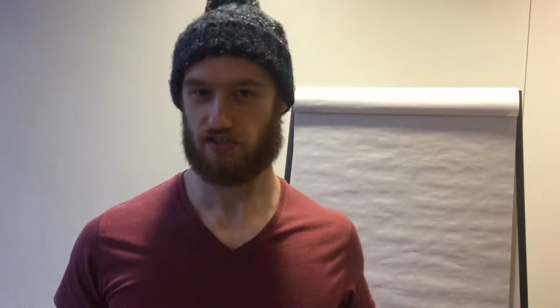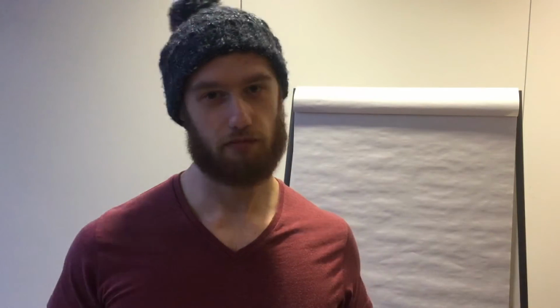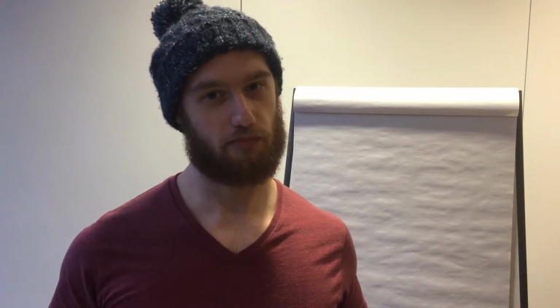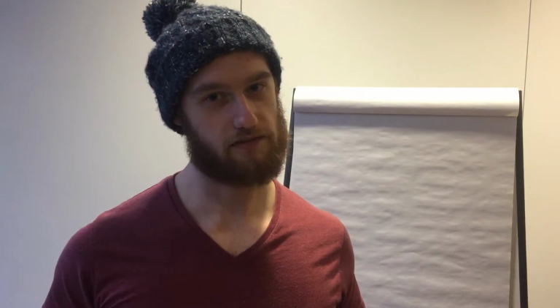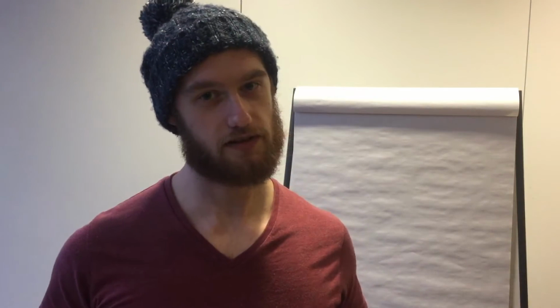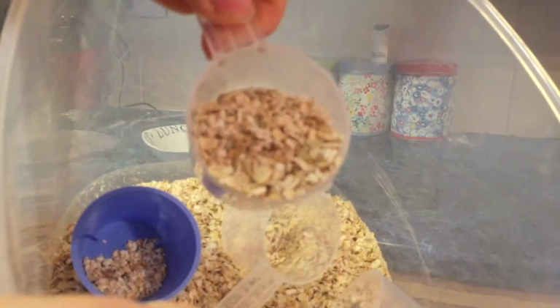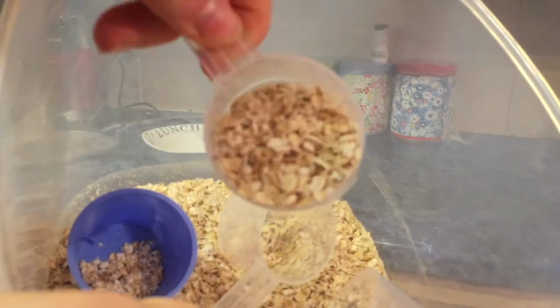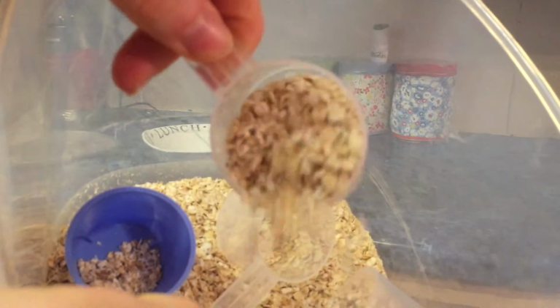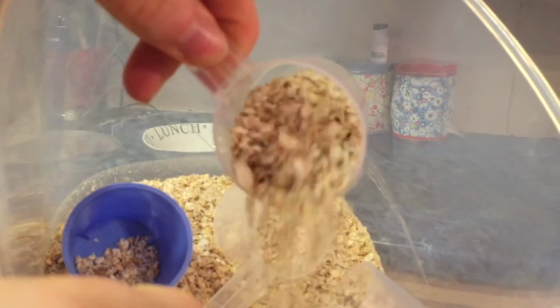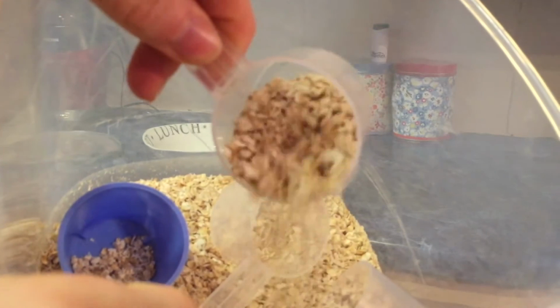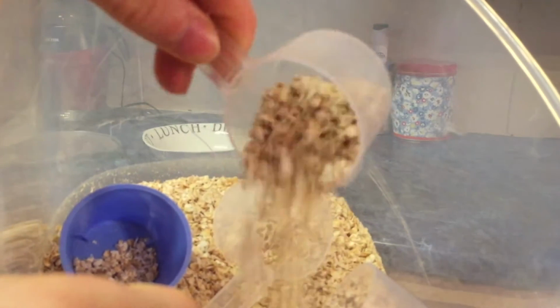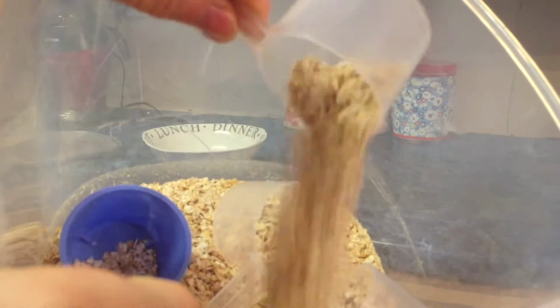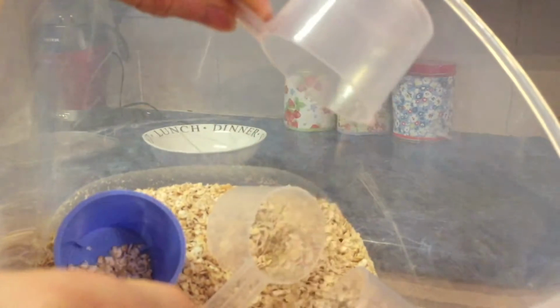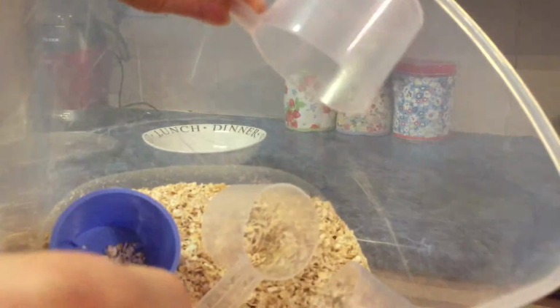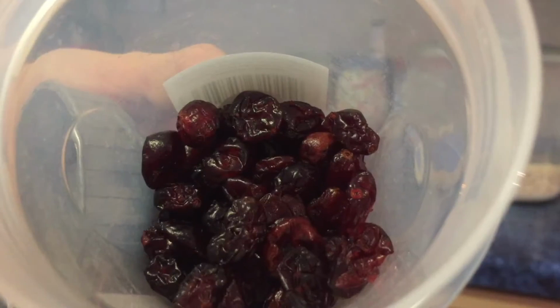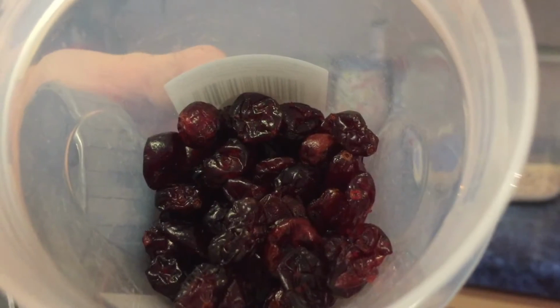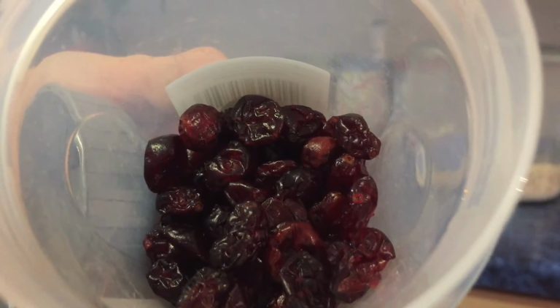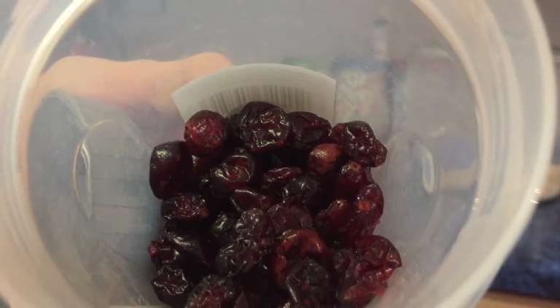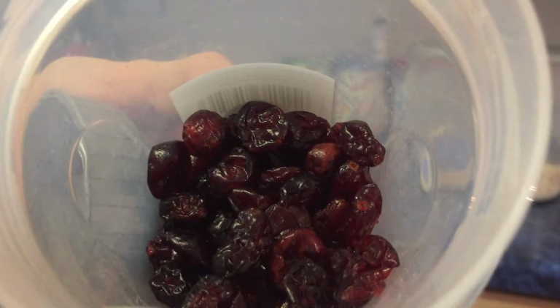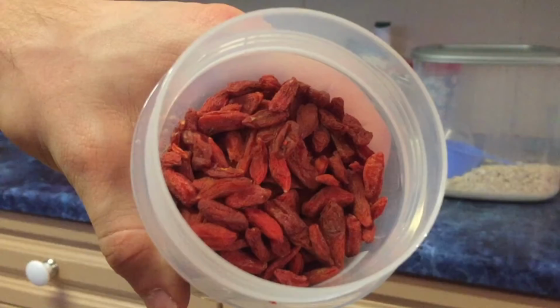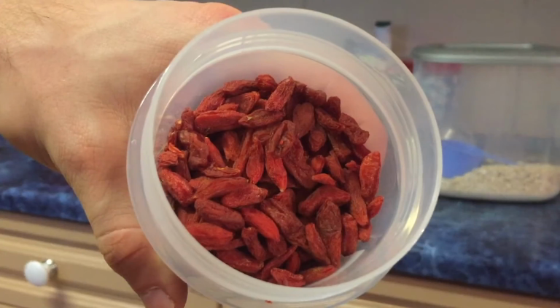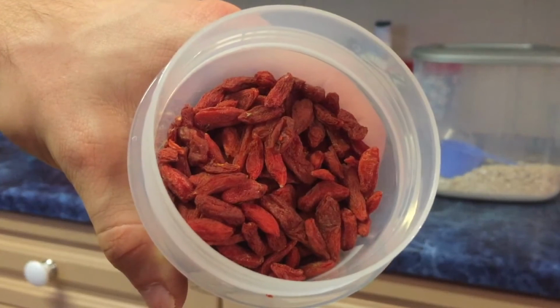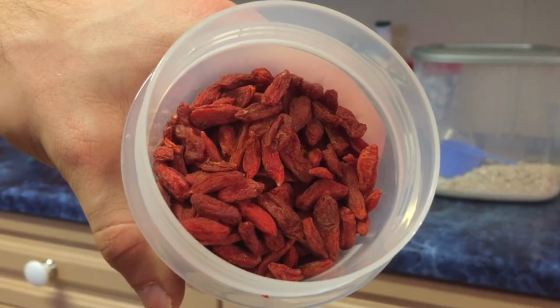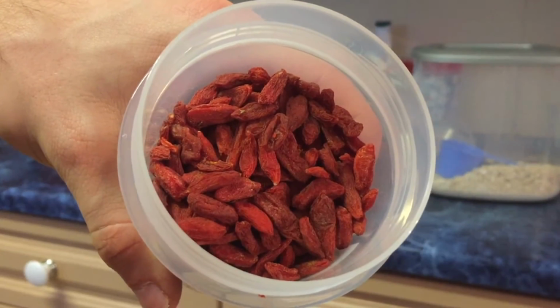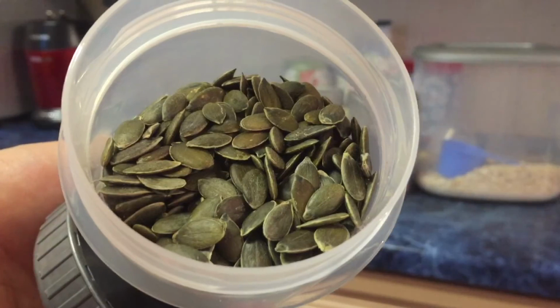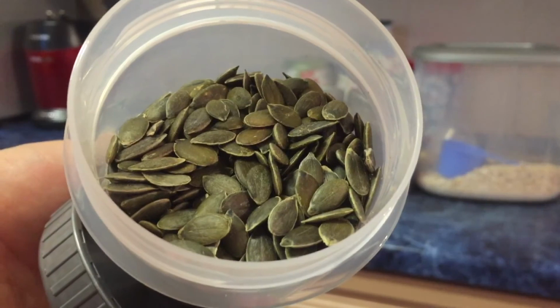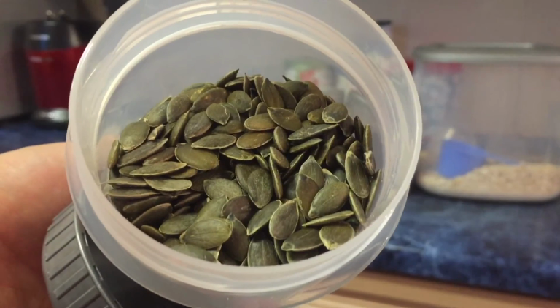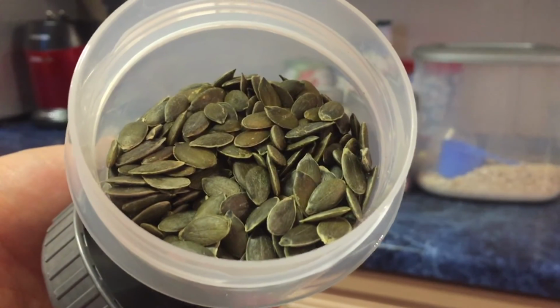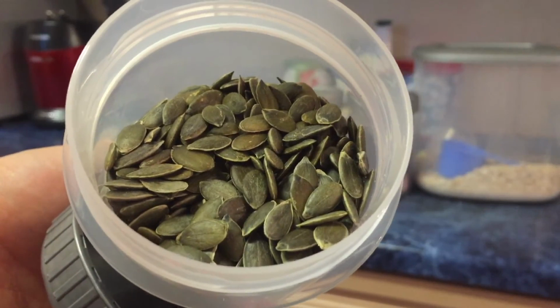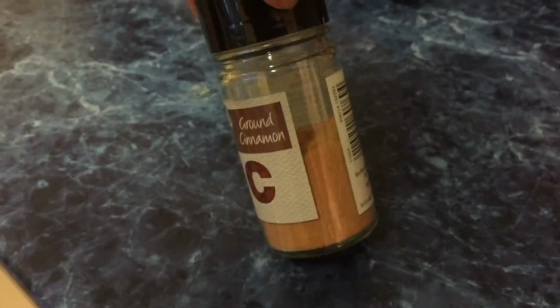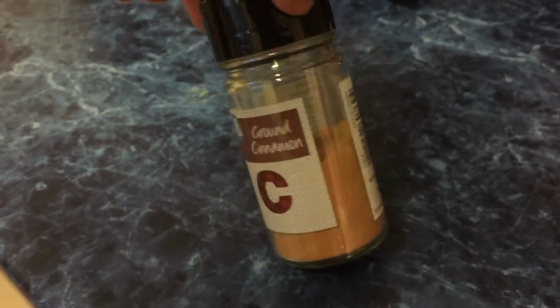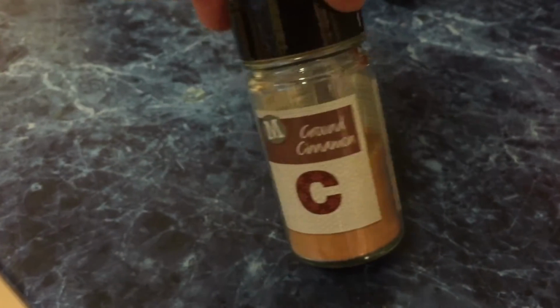Starting with breakfast. For this meal you'll need some oats, dried cranberries, goji berries, some pumpkin seeds and cinnamon.